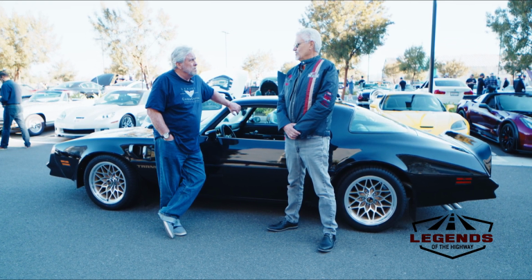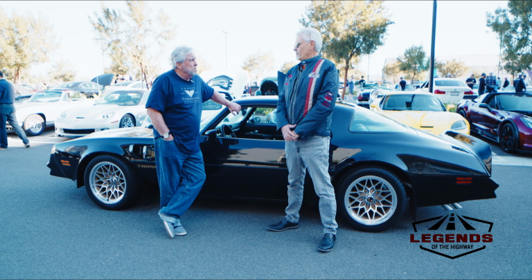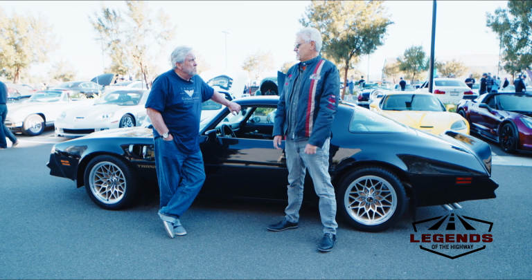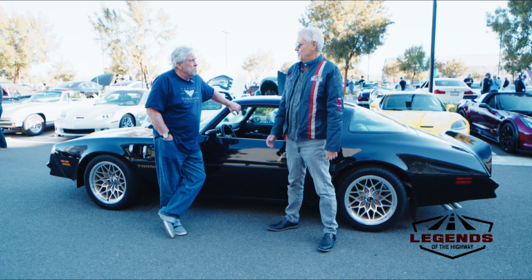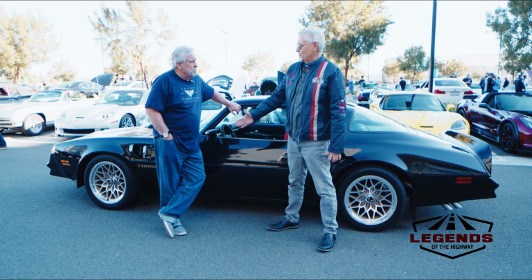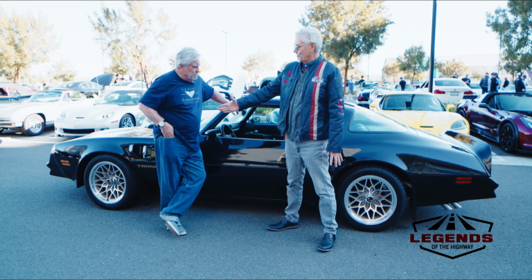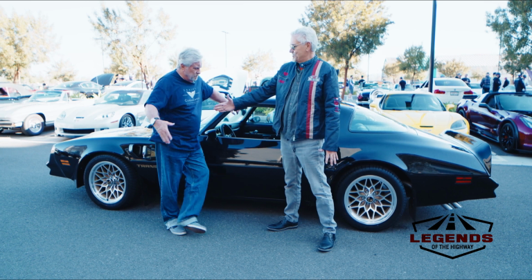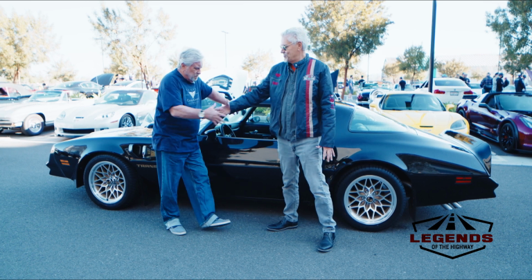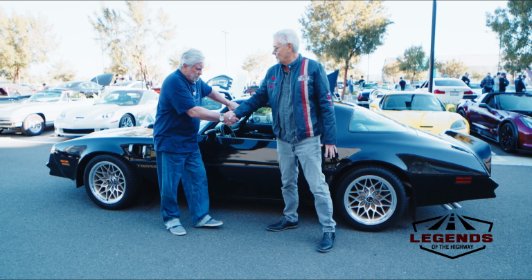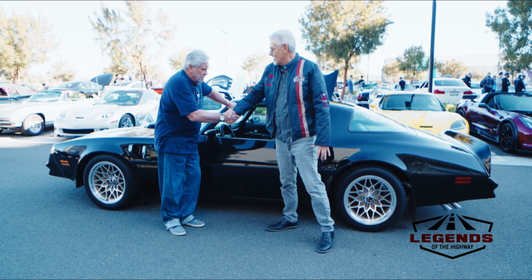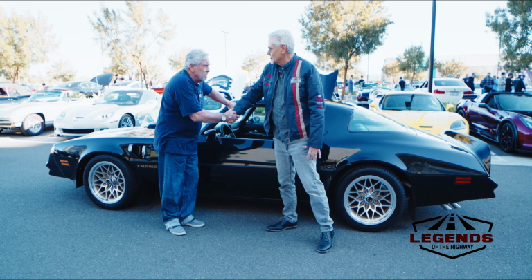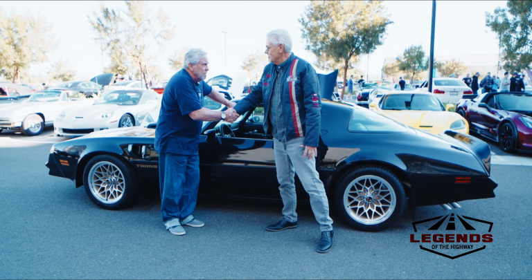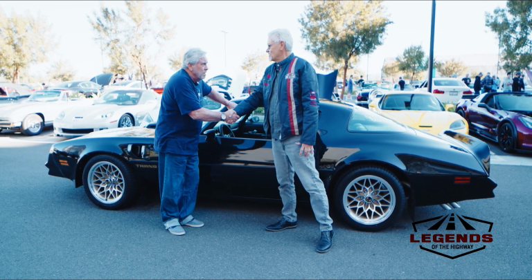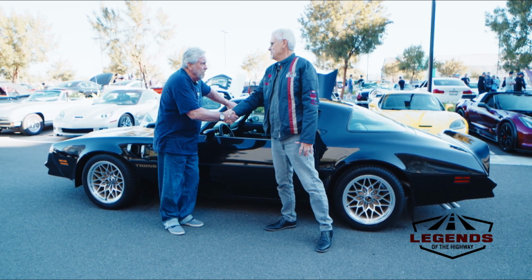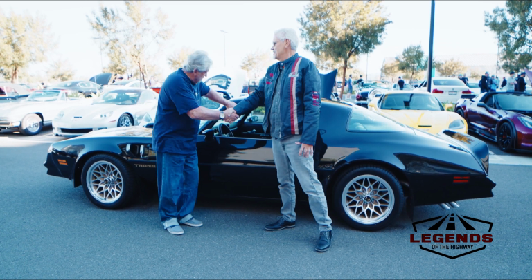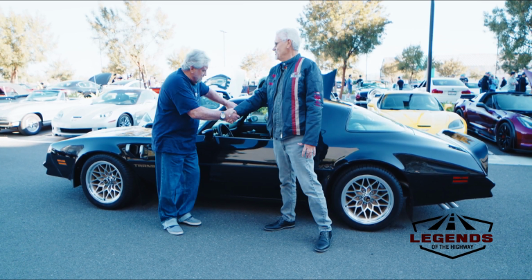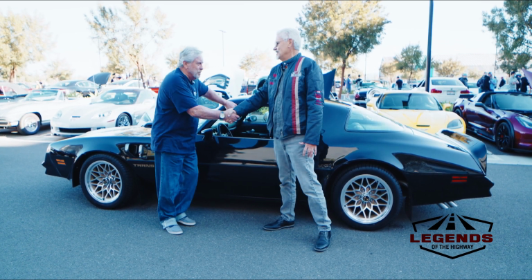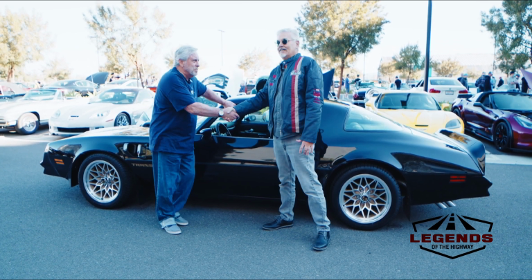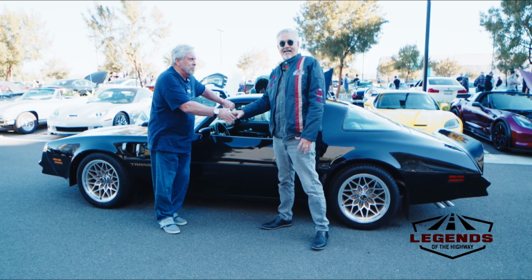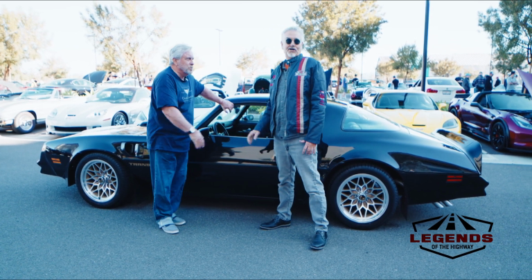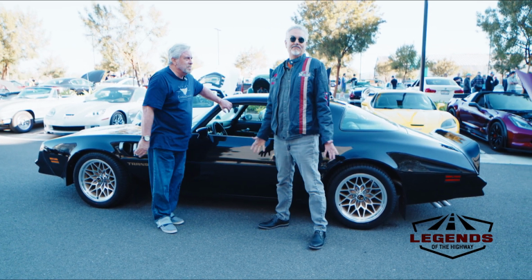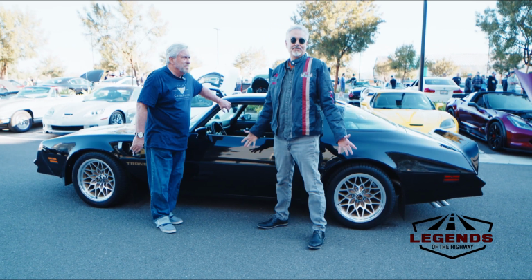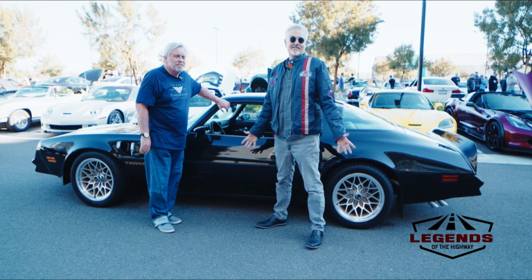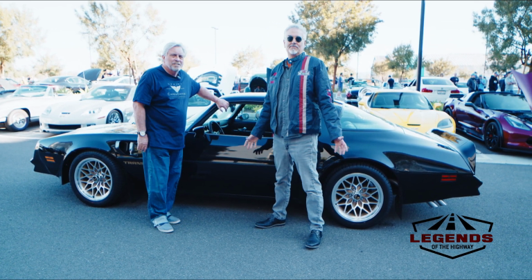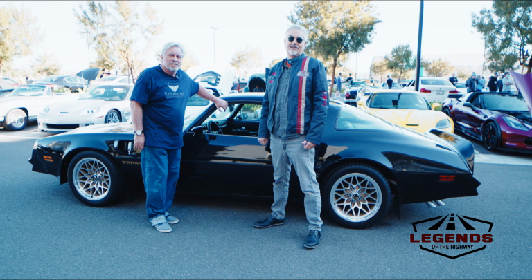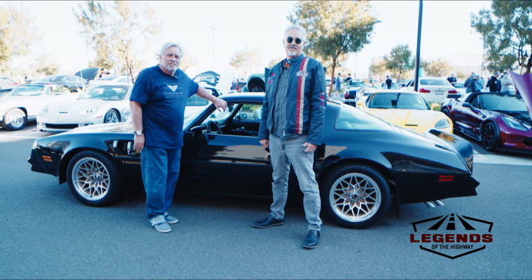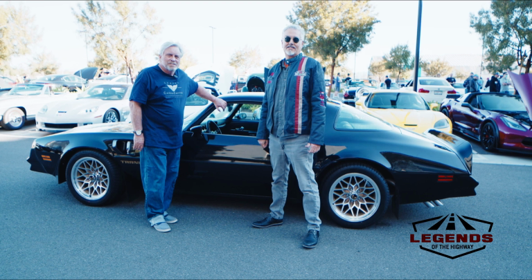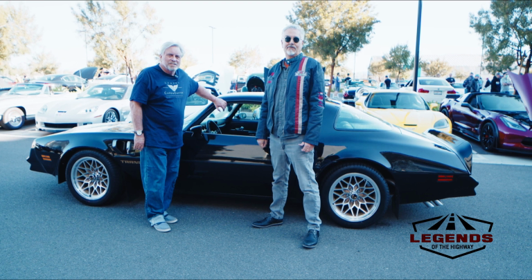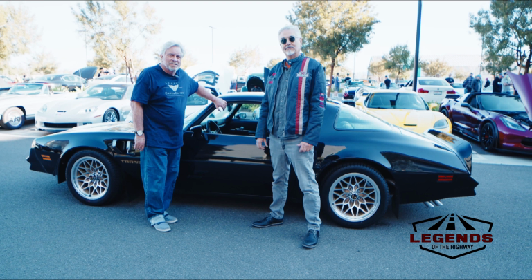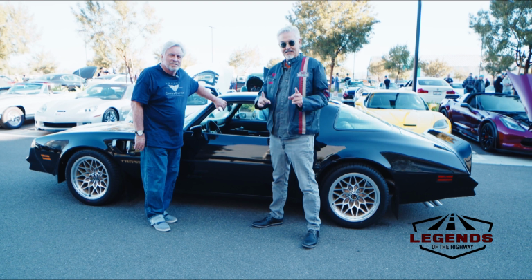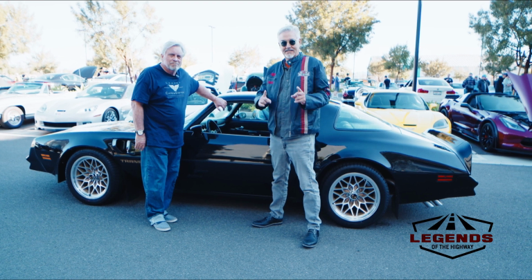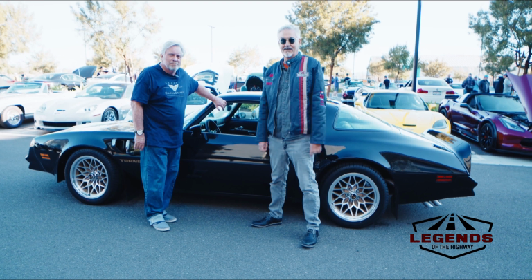Thanks so much Royce for hosting the show — as always it's a pleasure to see you. I hope you've enjoyed this episode of Legends of the Highway, and we'll see you next time.